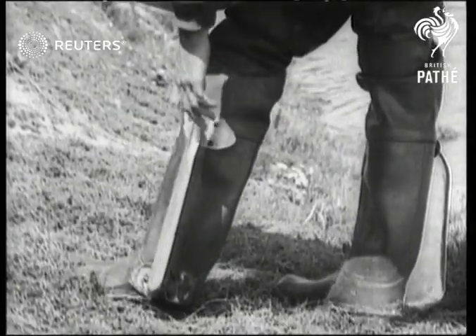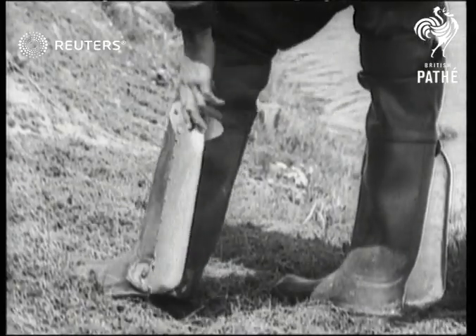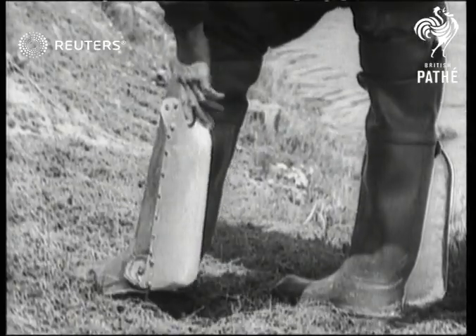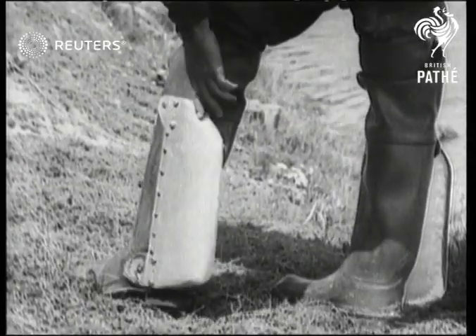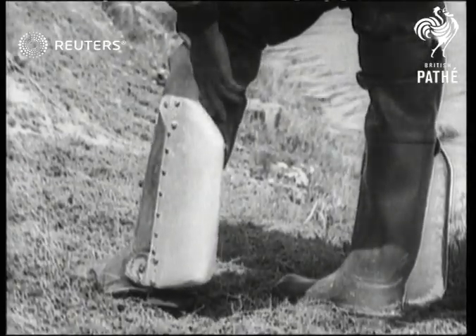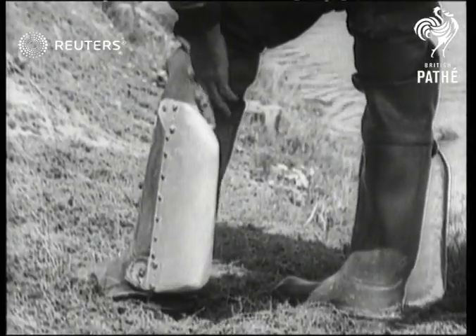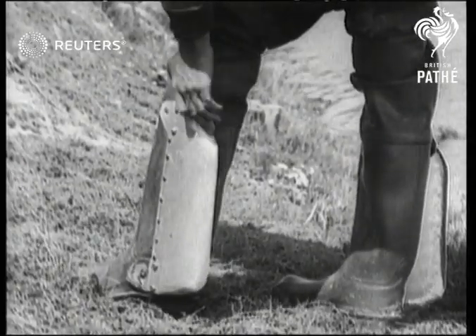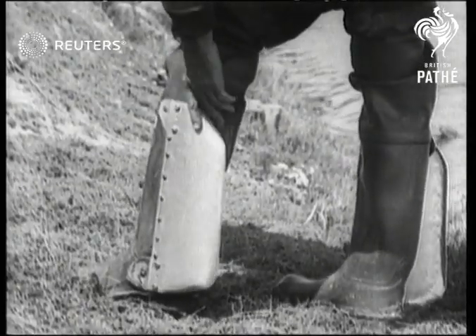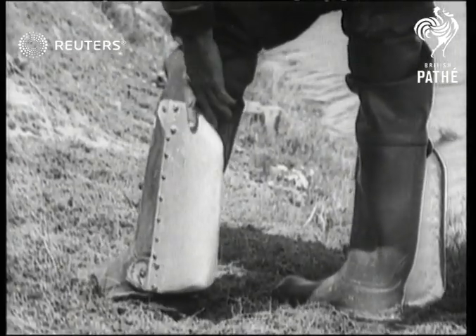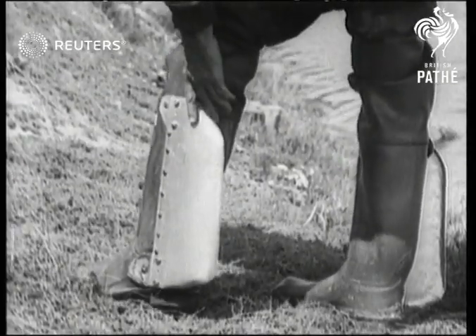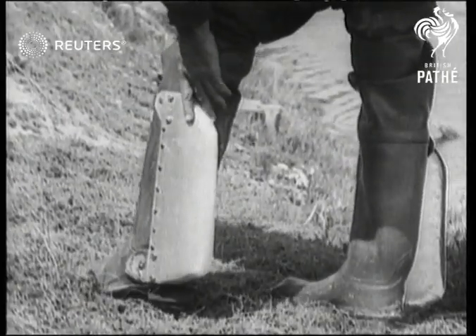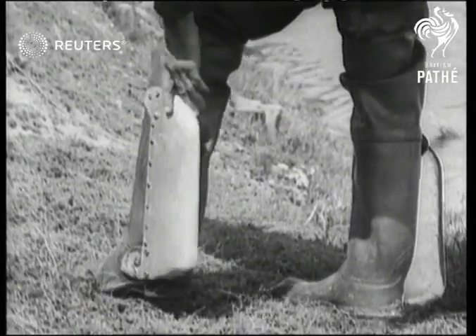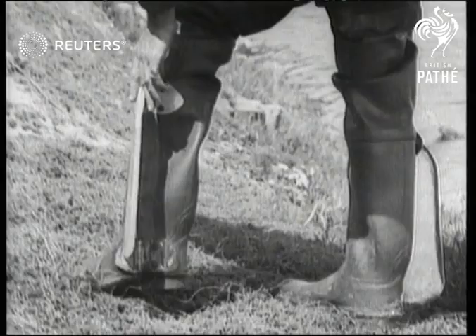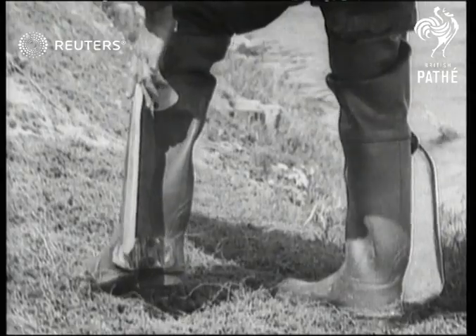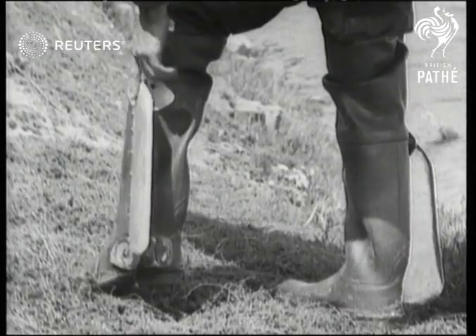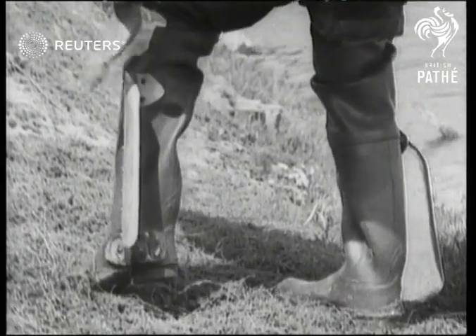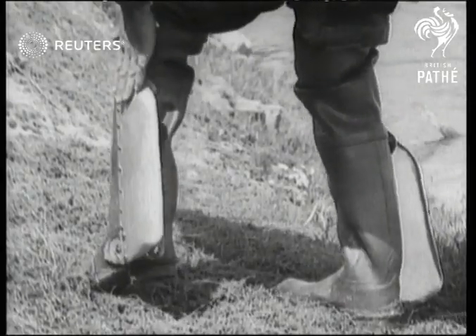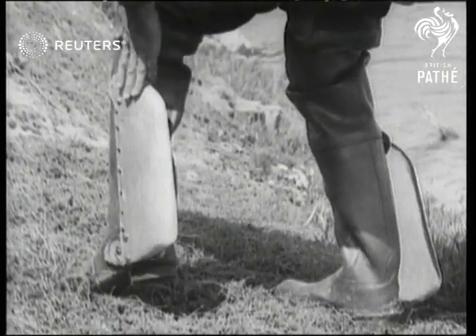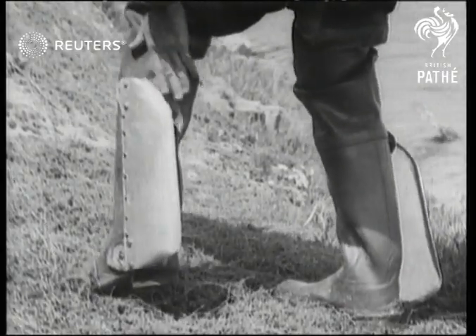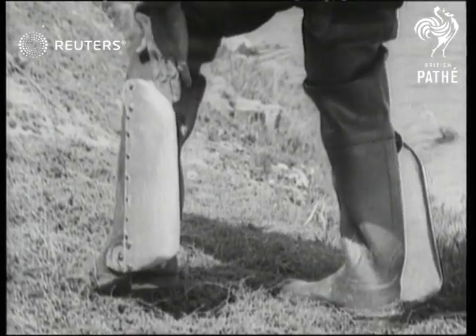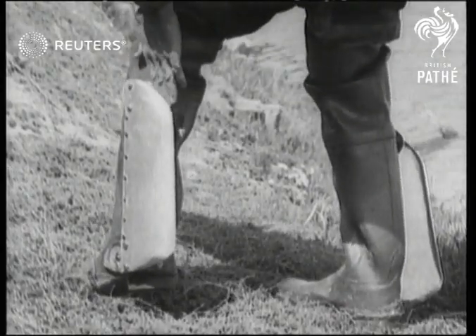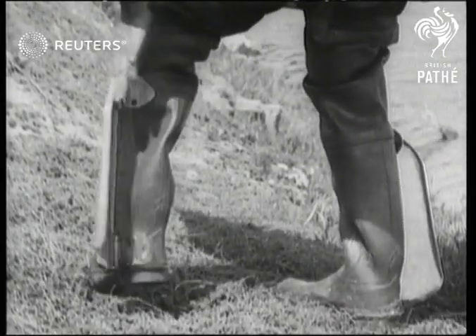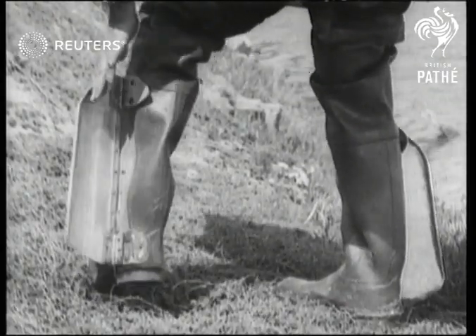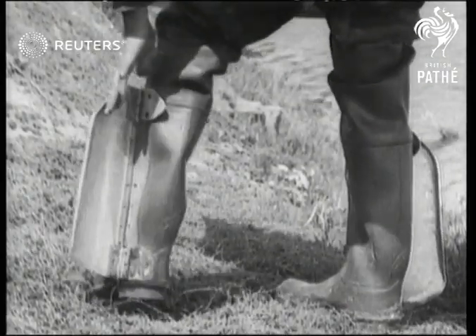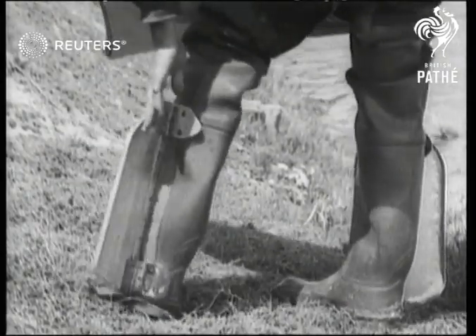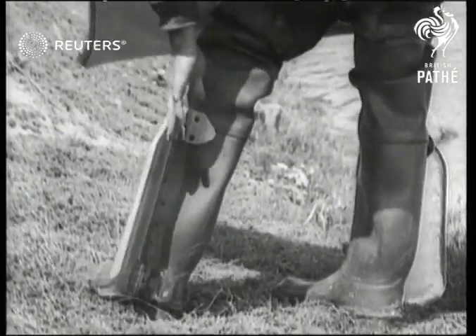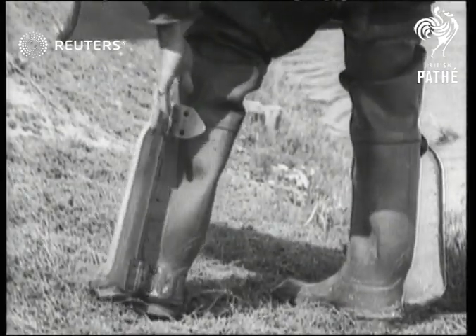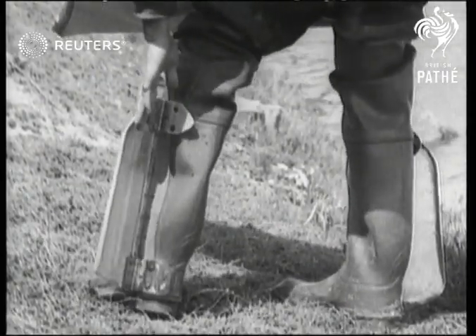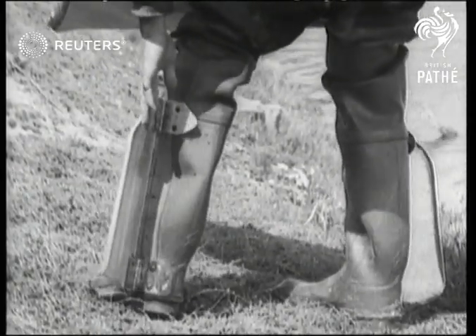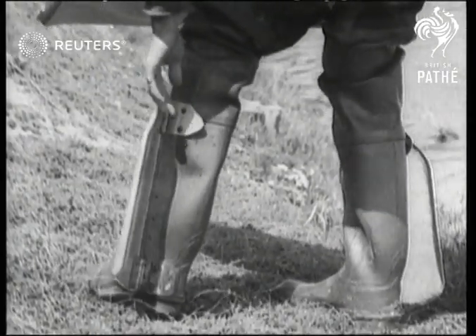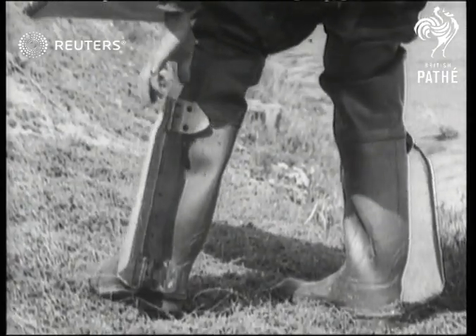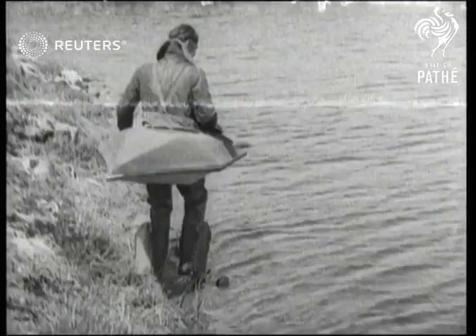These fins work automatically in the water. When your foot goes forward, the fin lays back. When your foot comes back, it opens and catches the water and forces the boat ahead.